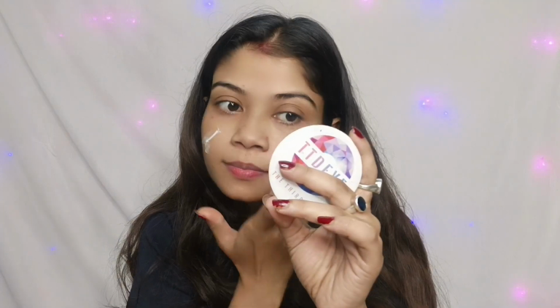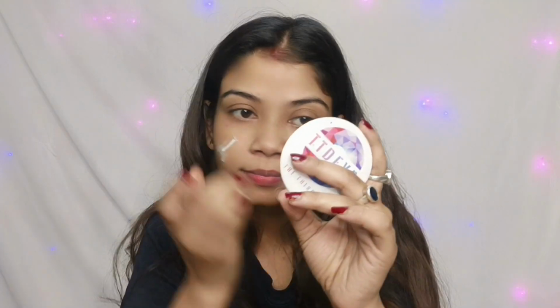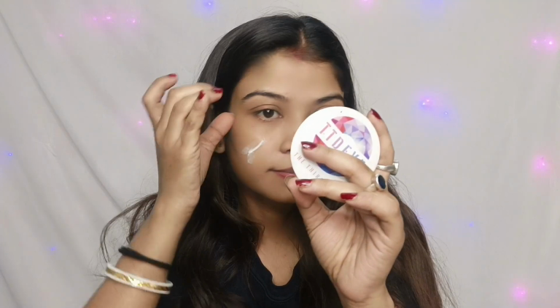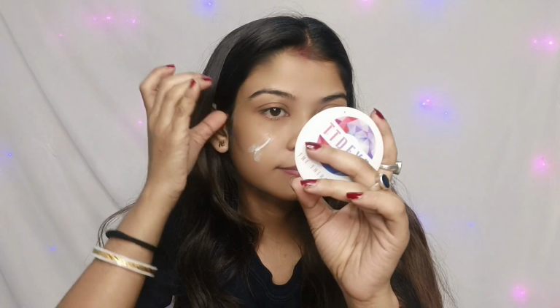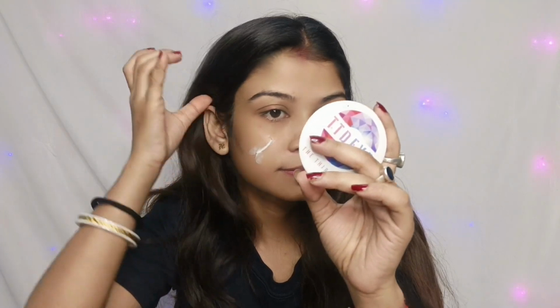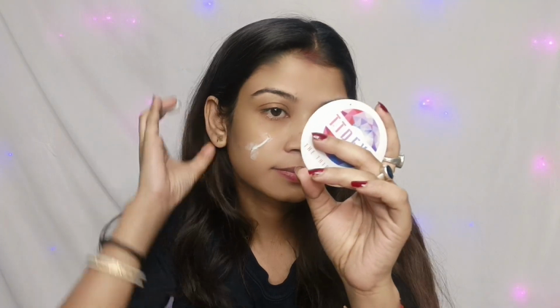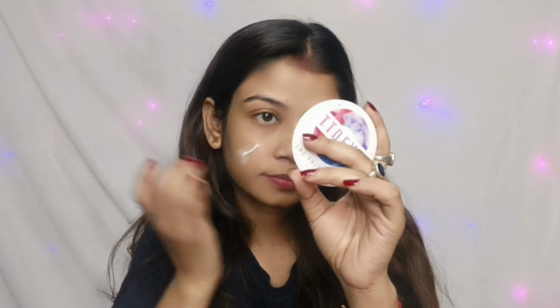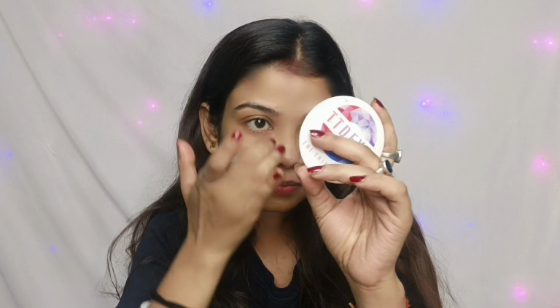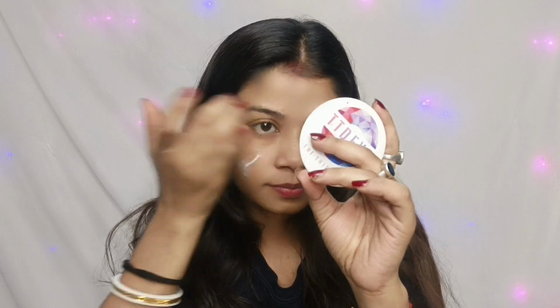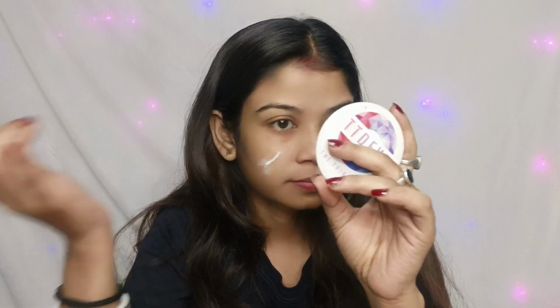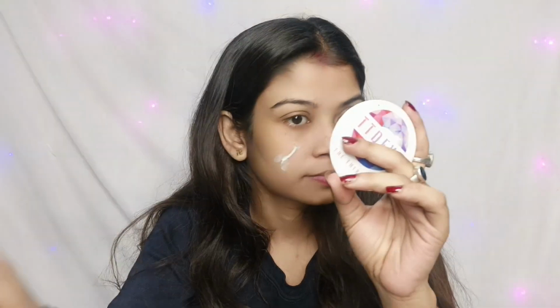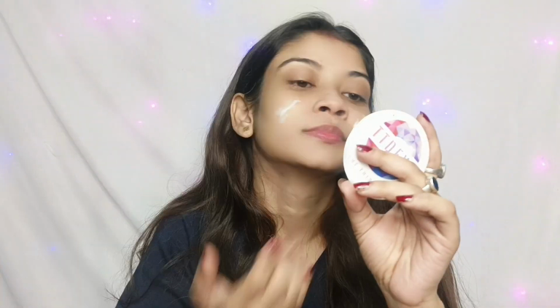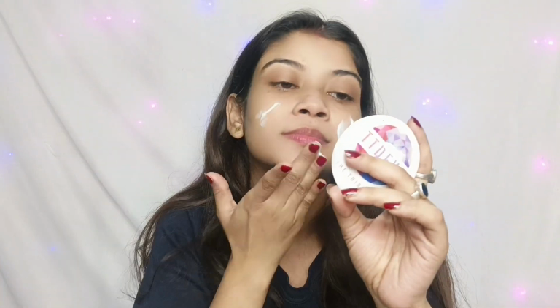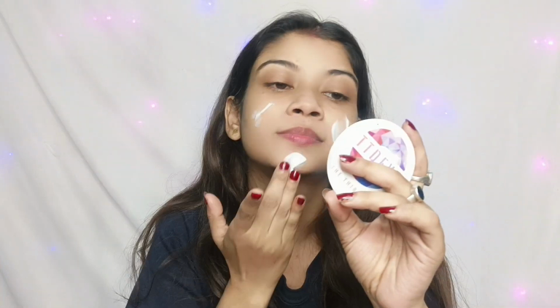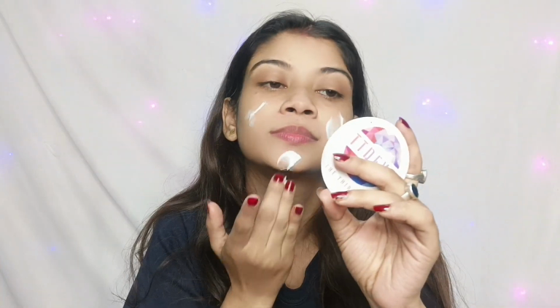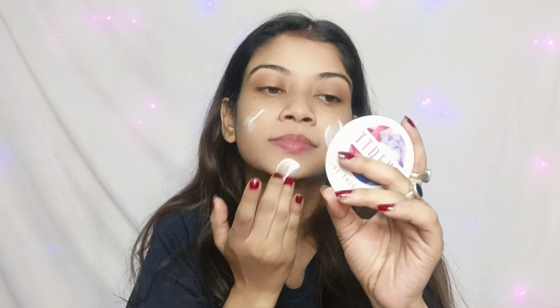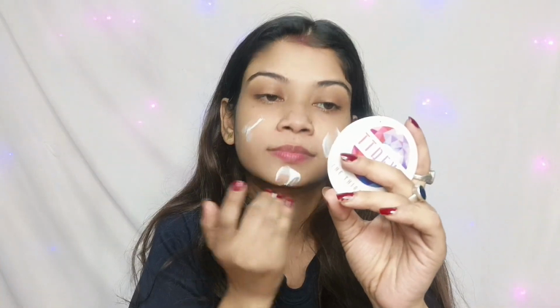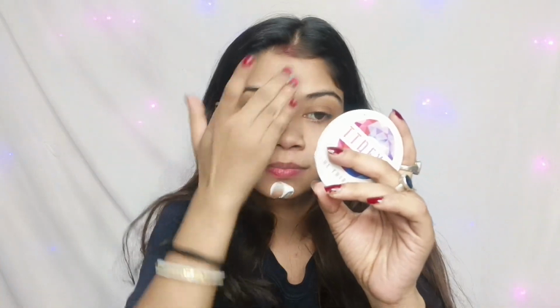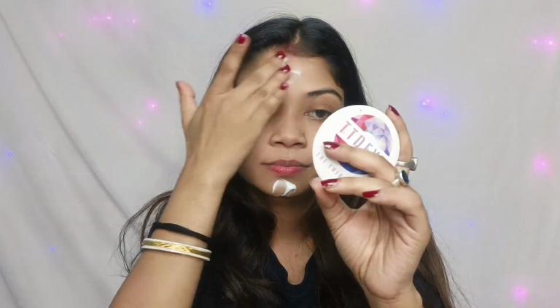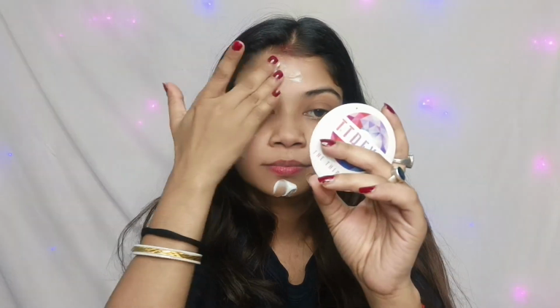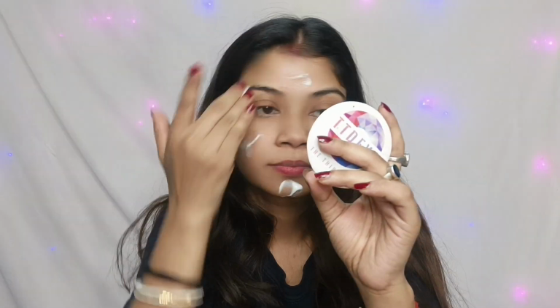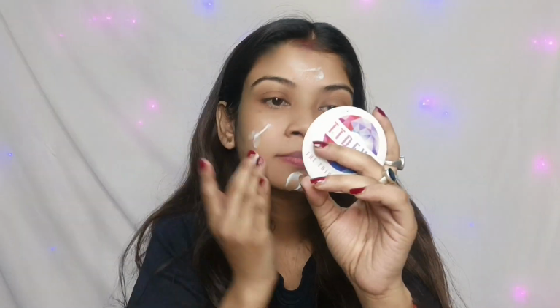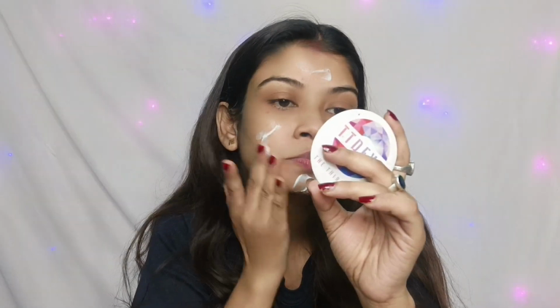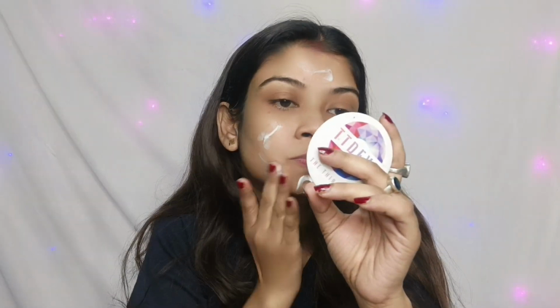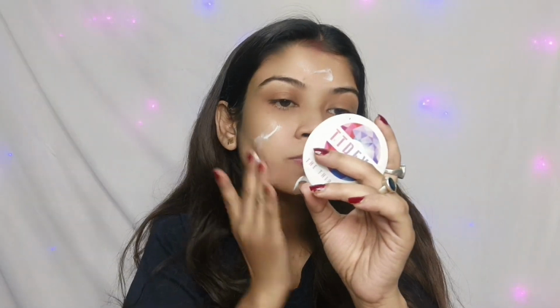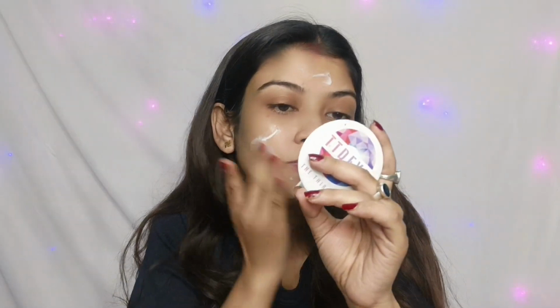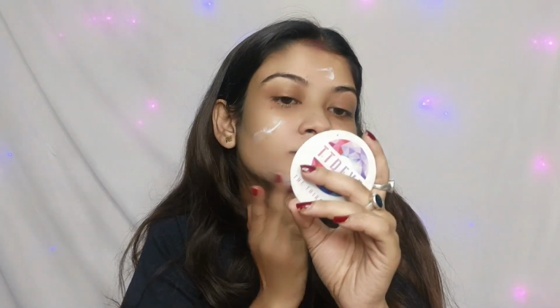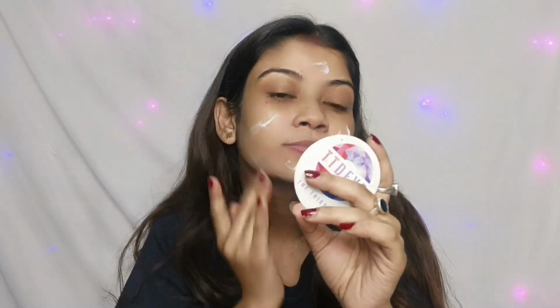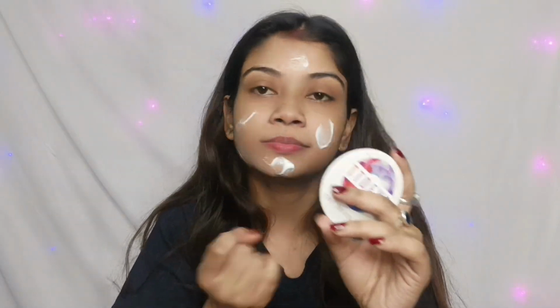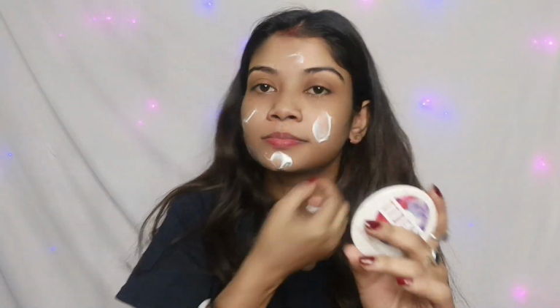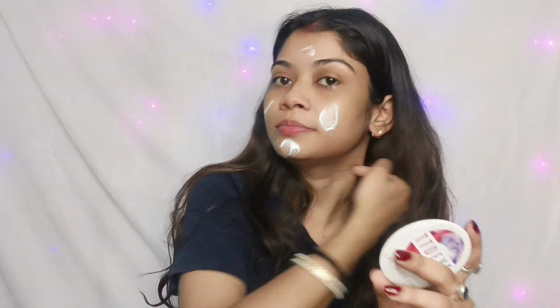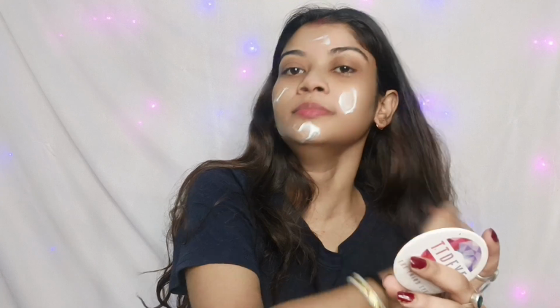In the shop, I will apply this moisturizer to my skin. If my skin is very dry, this moisturizer will help.